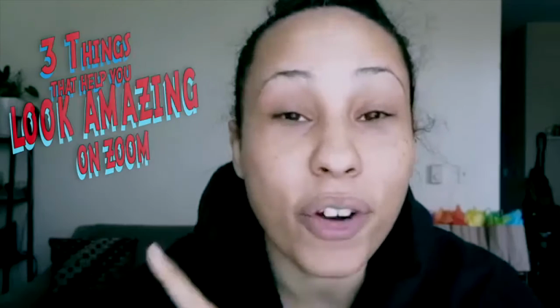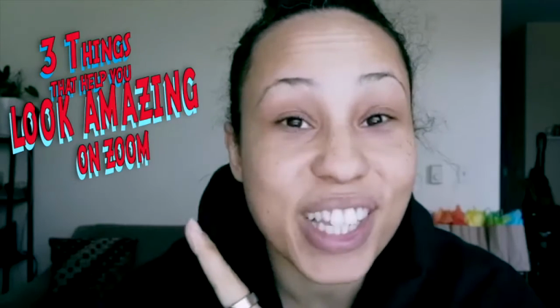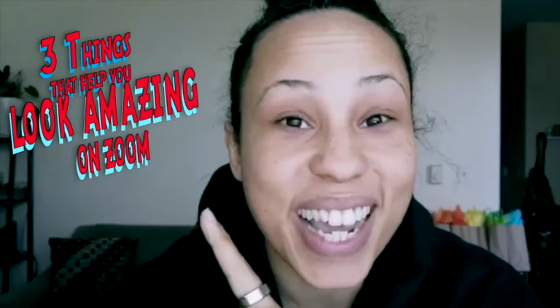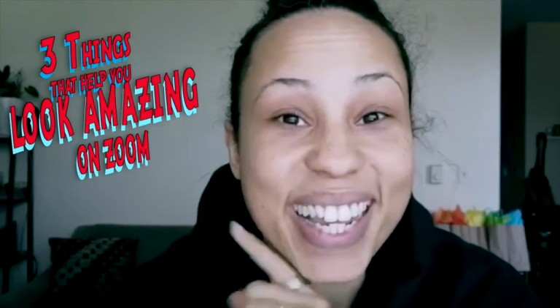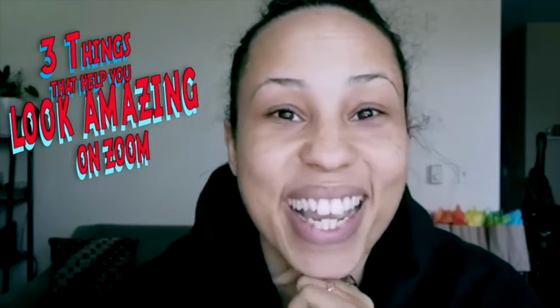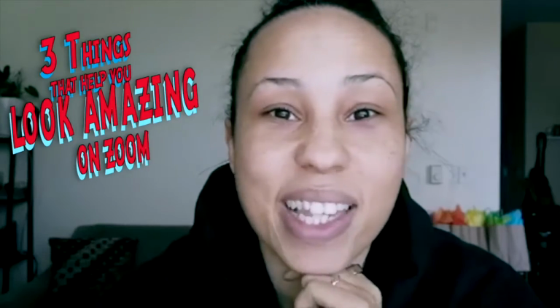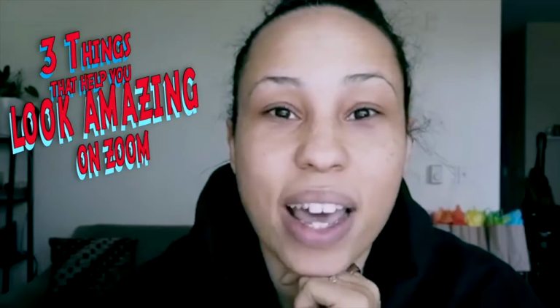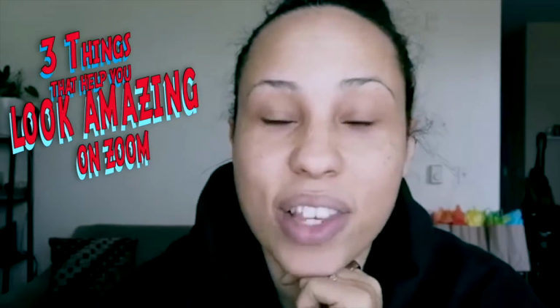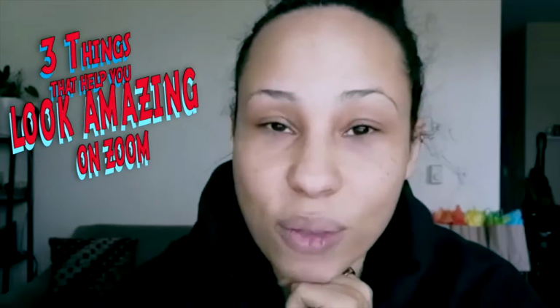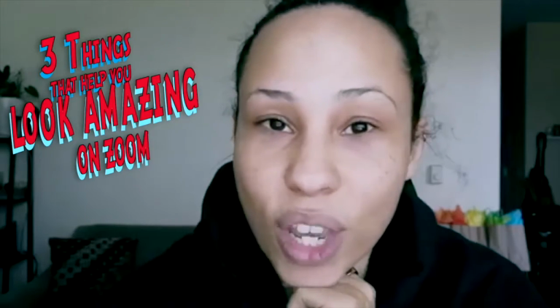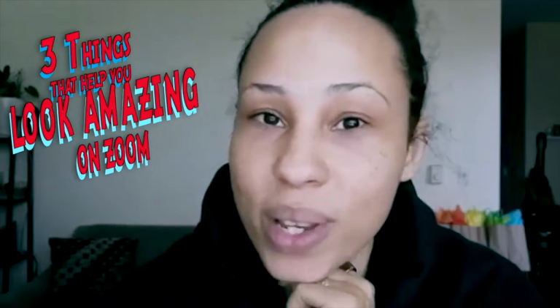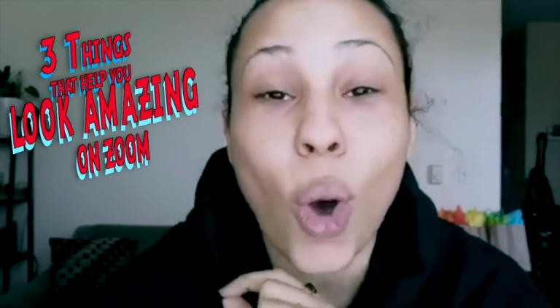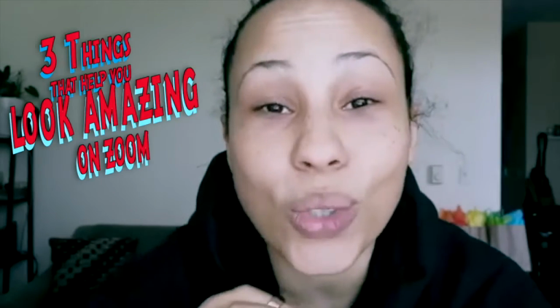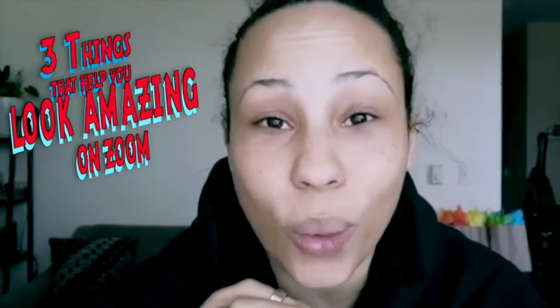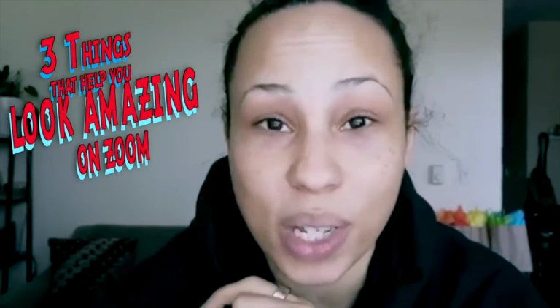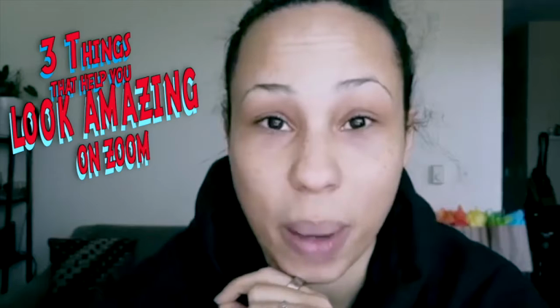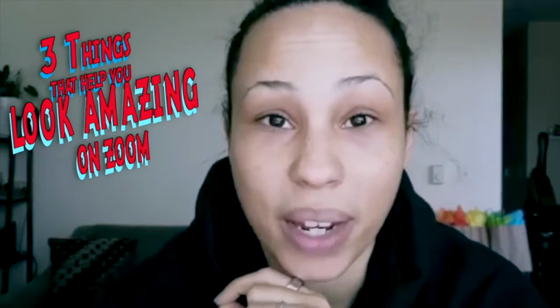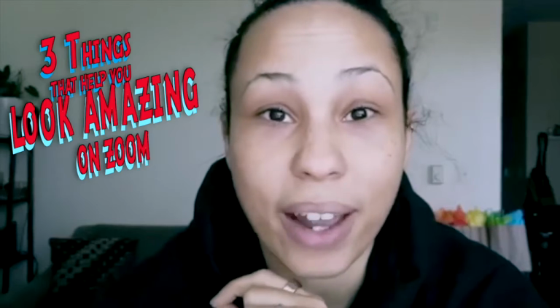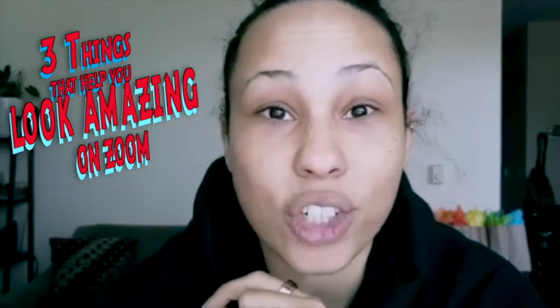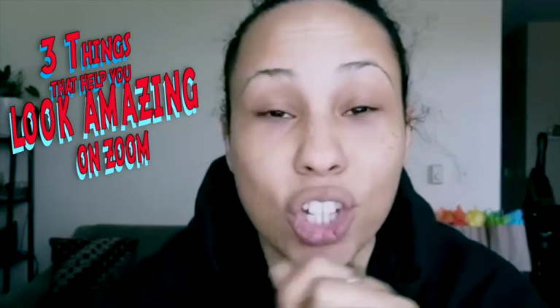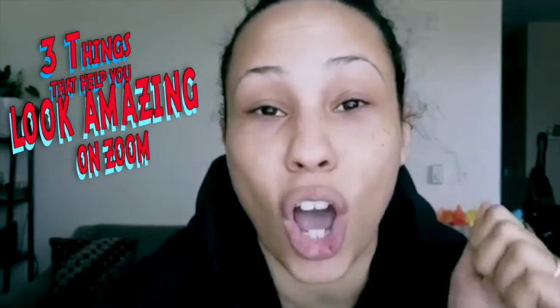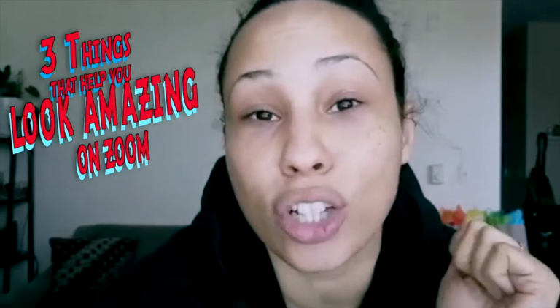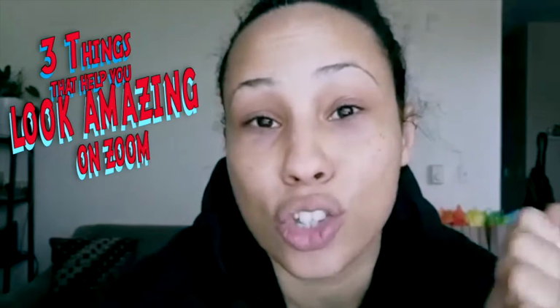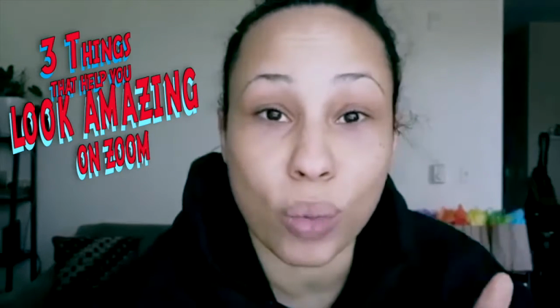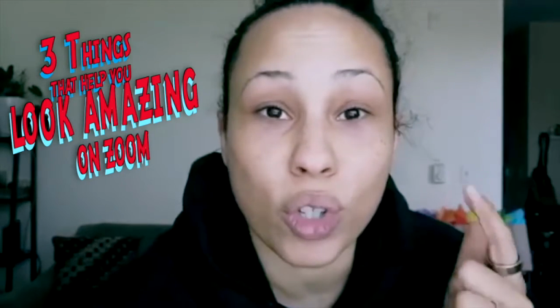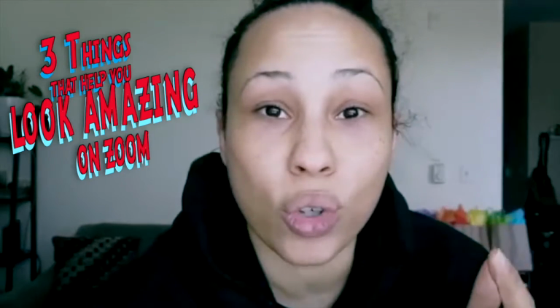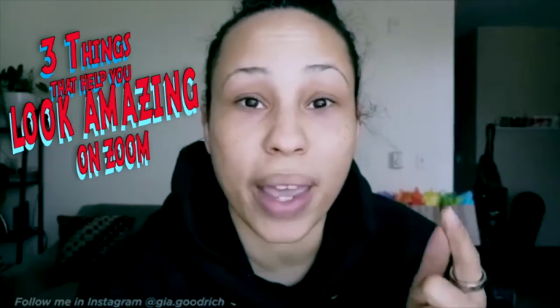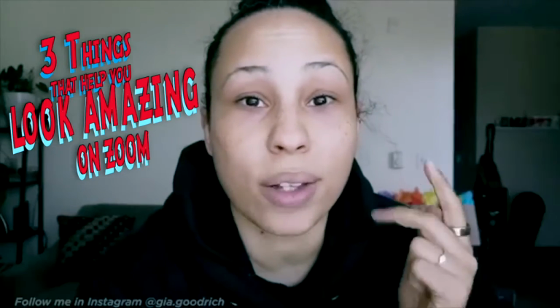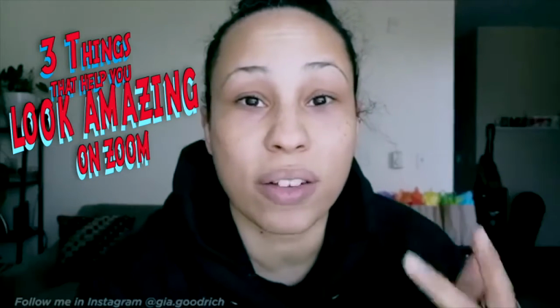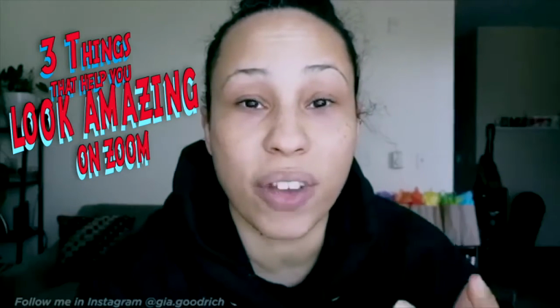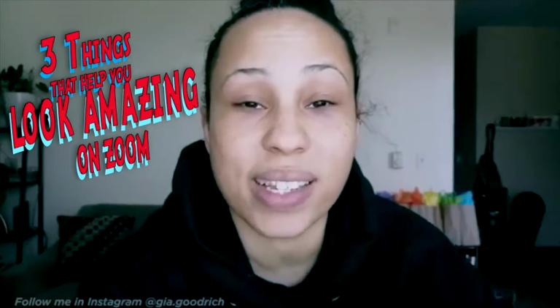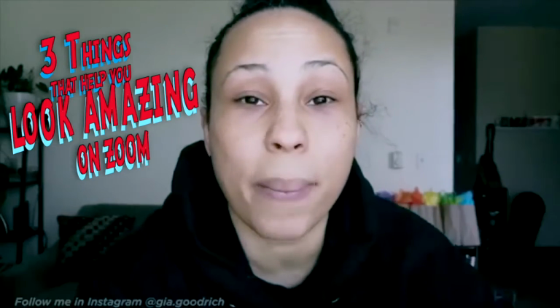This video is only going to be about how to look good on Zoom, Google Hangouts, and FaceTime.